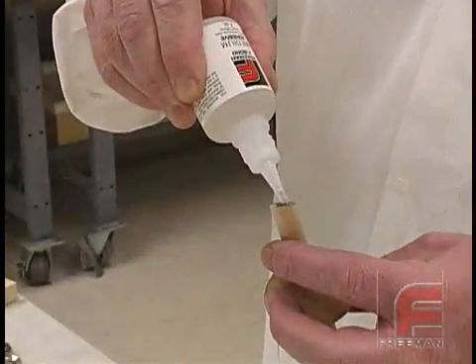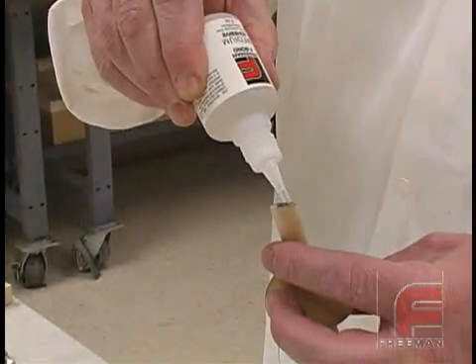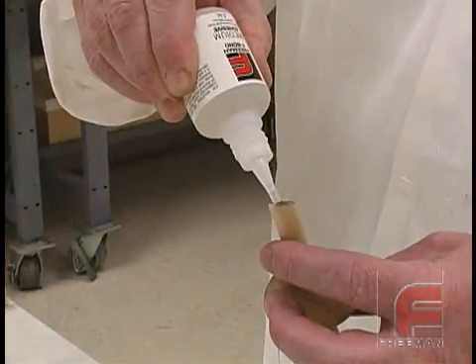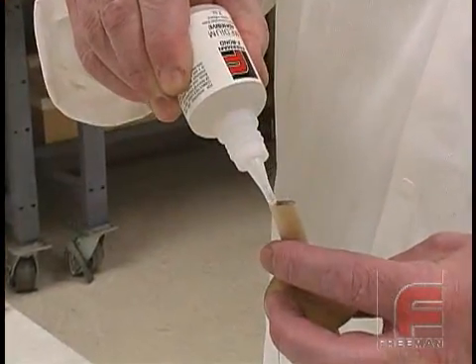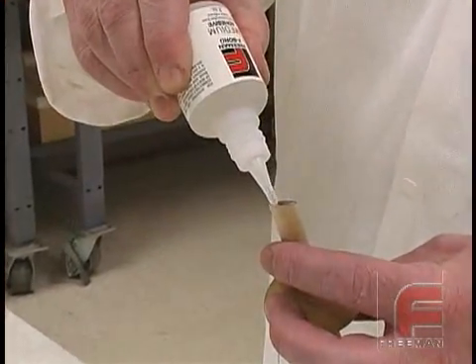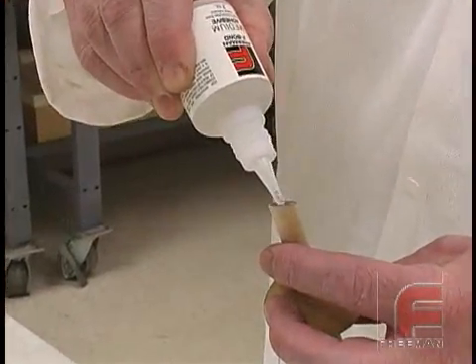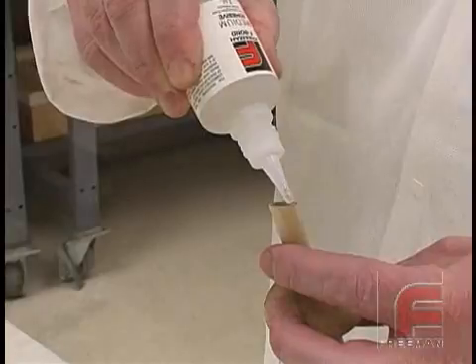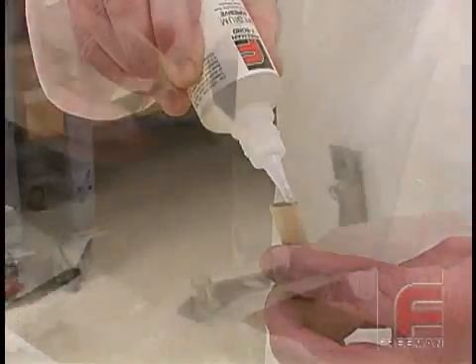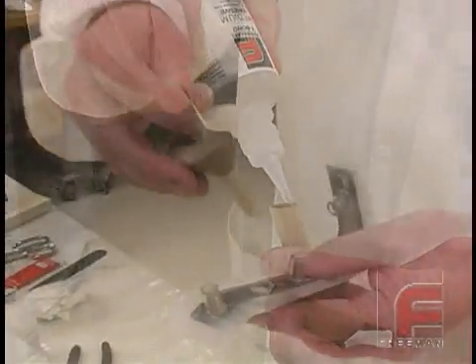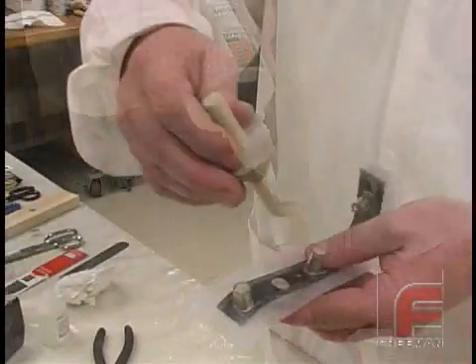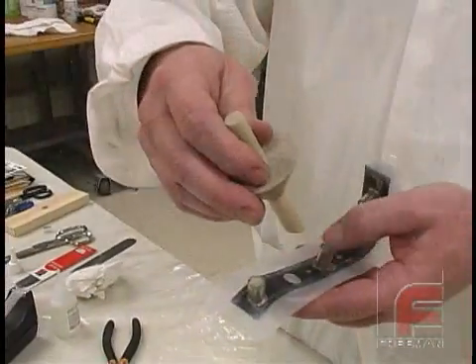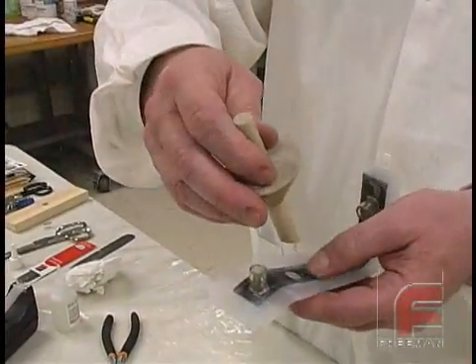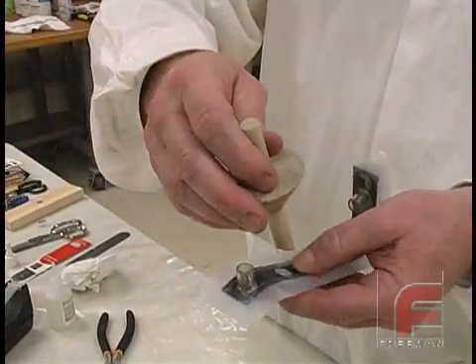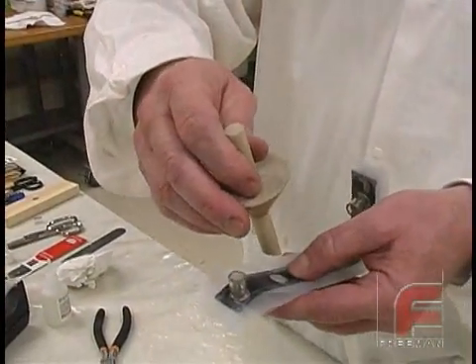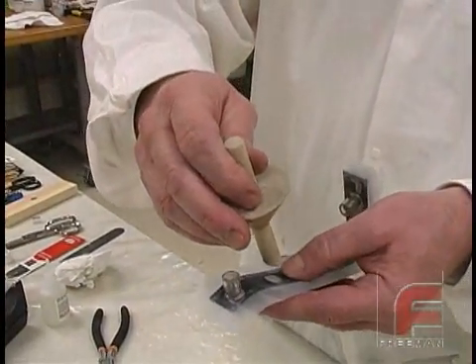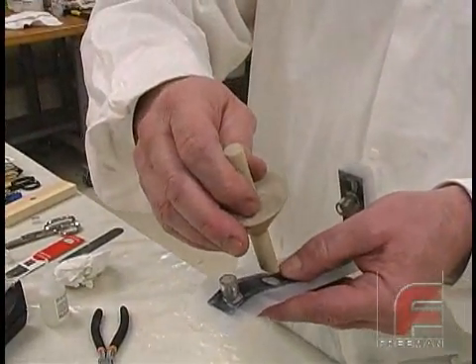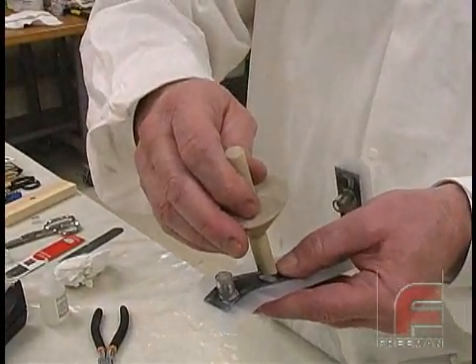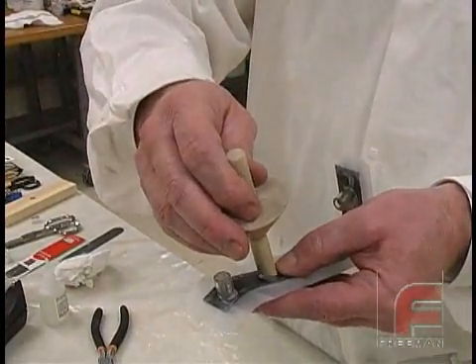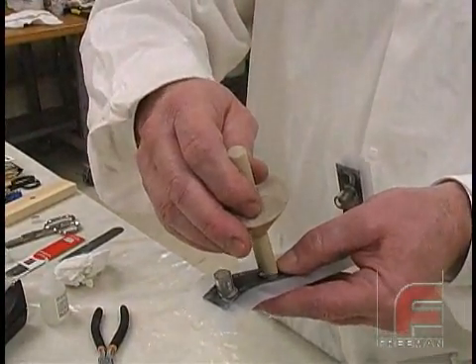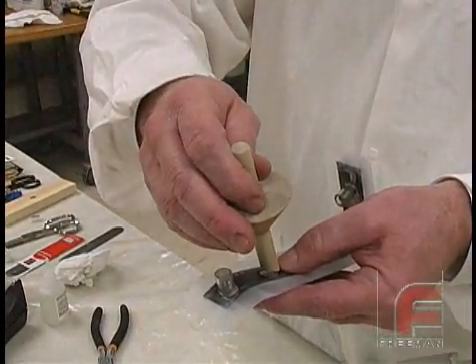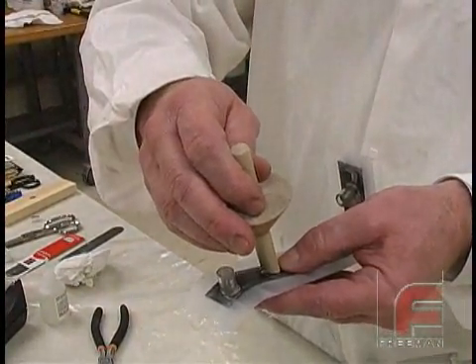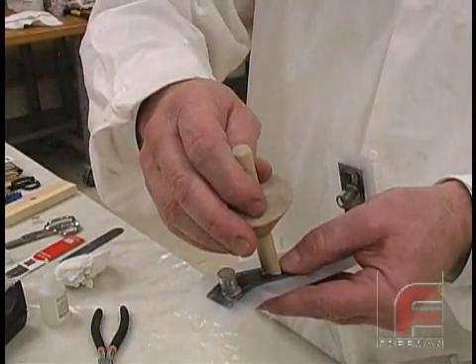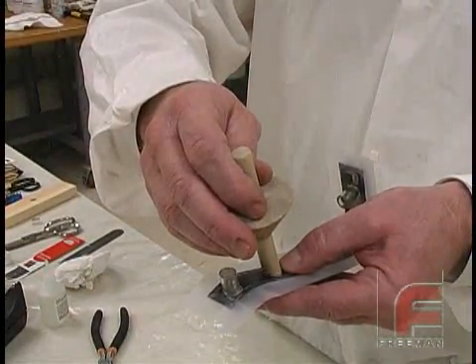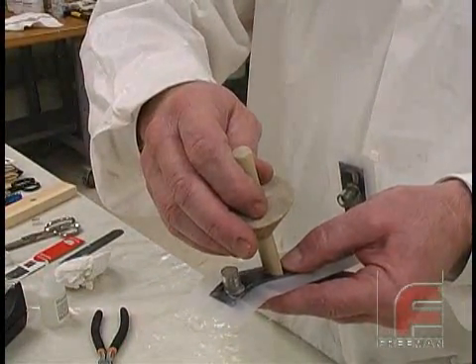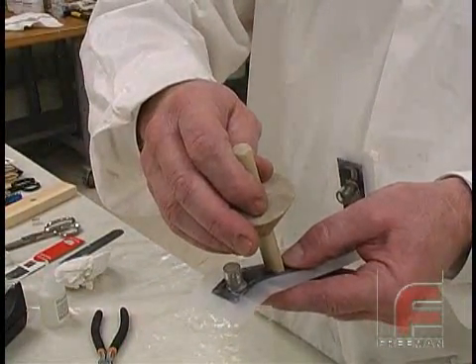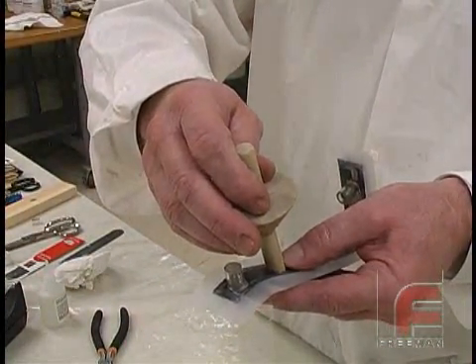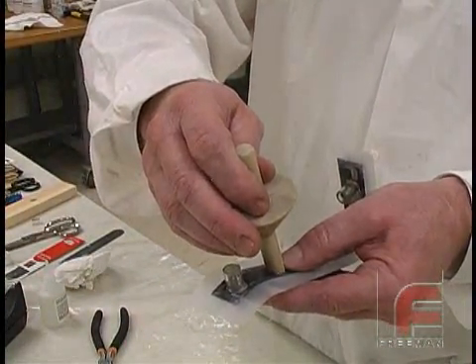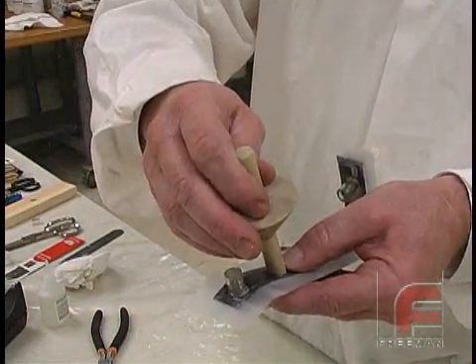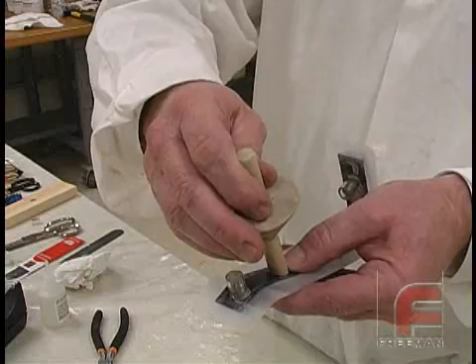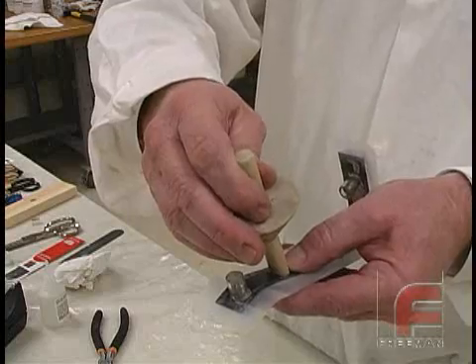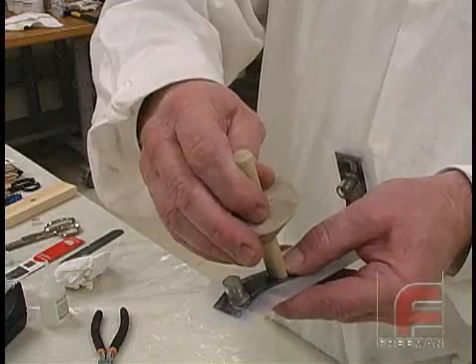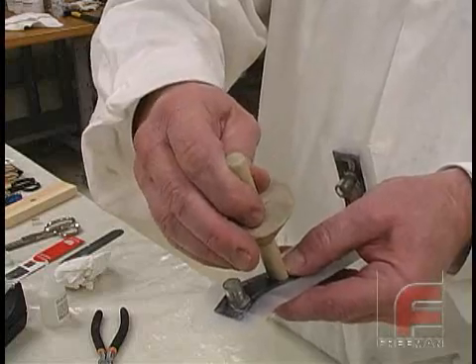Here we are gluing our down-sprue onto the part itself. This will create a cavity in the mold that we will later use to pour our urethane.